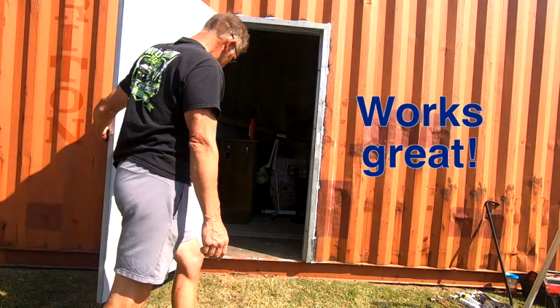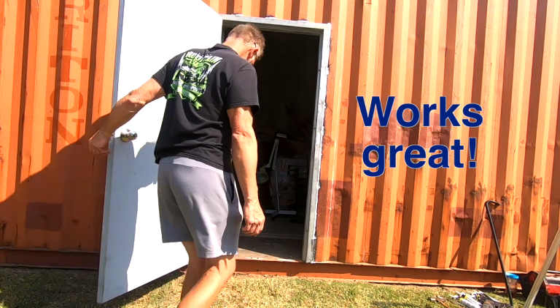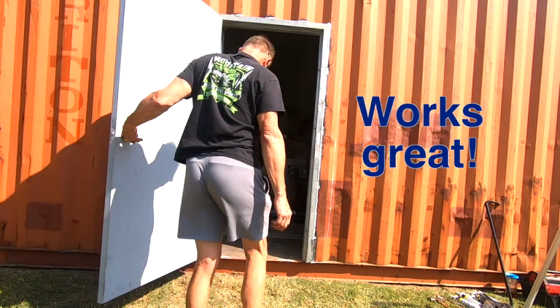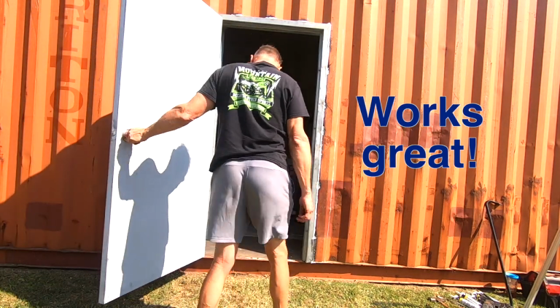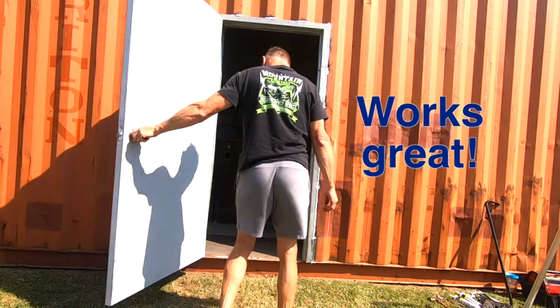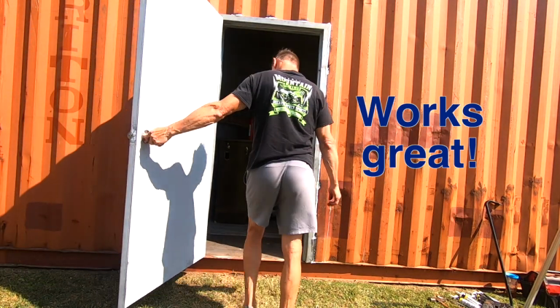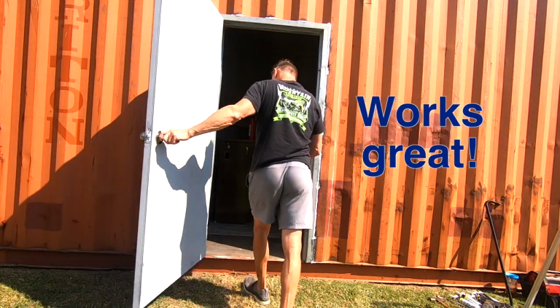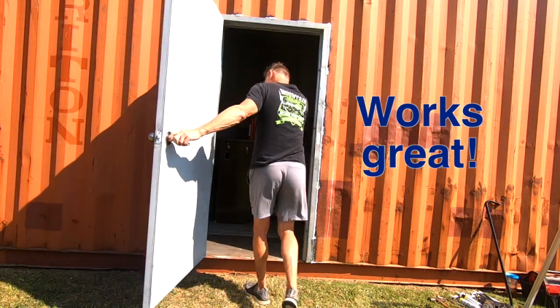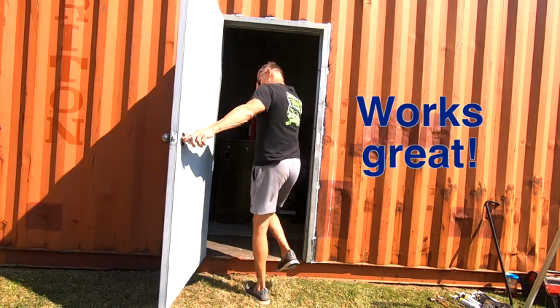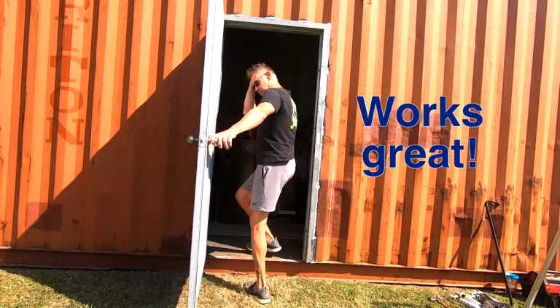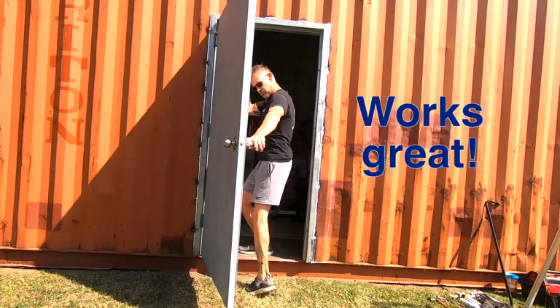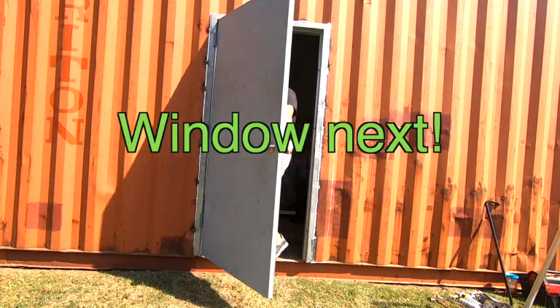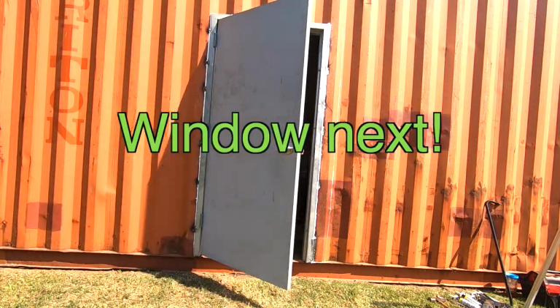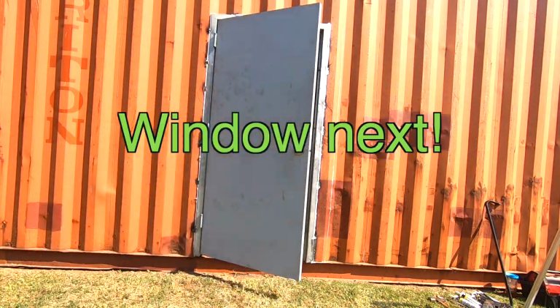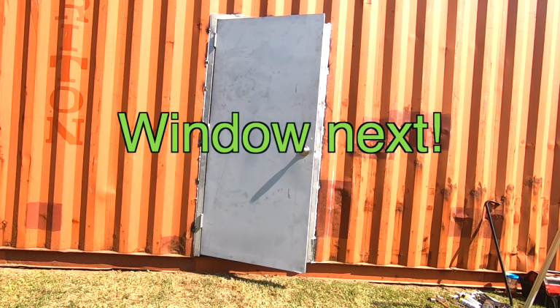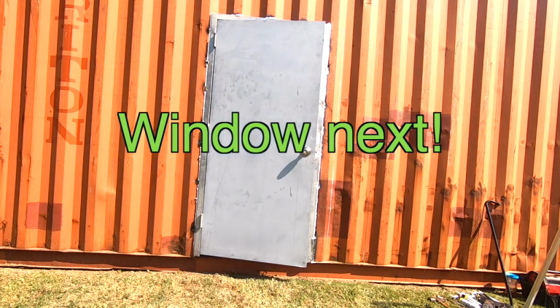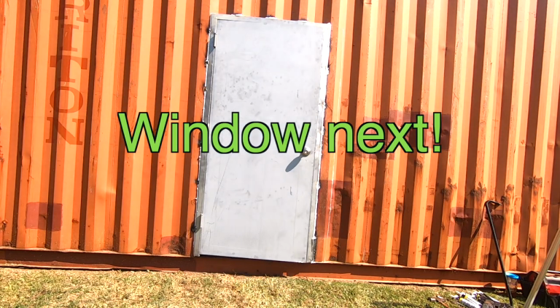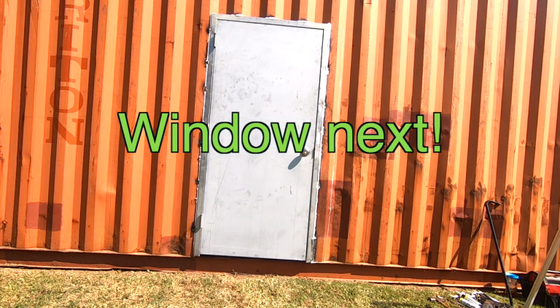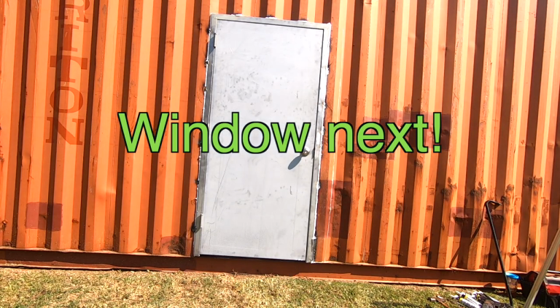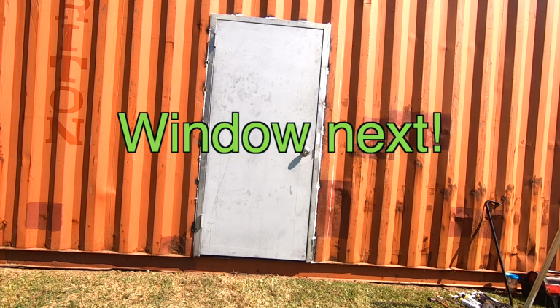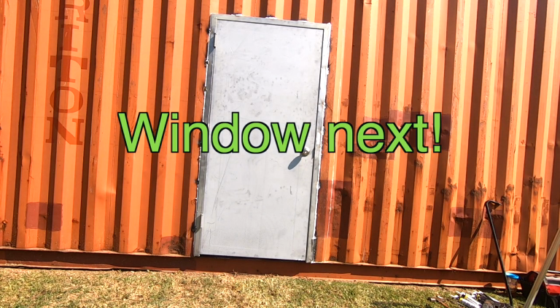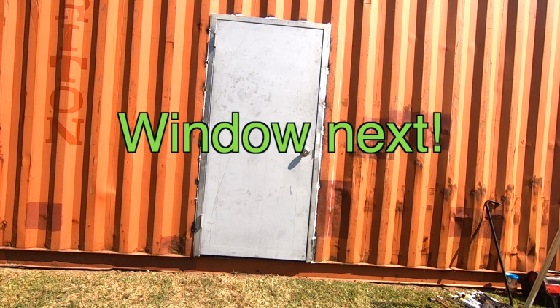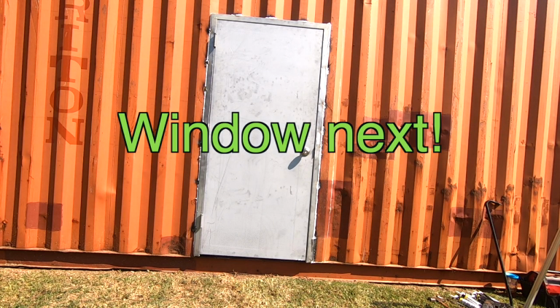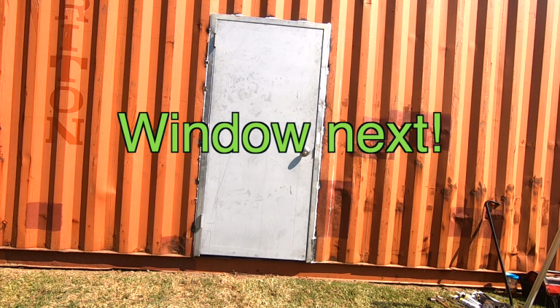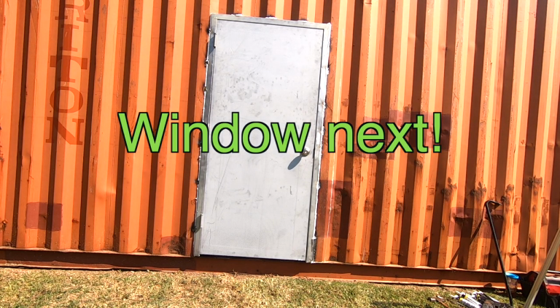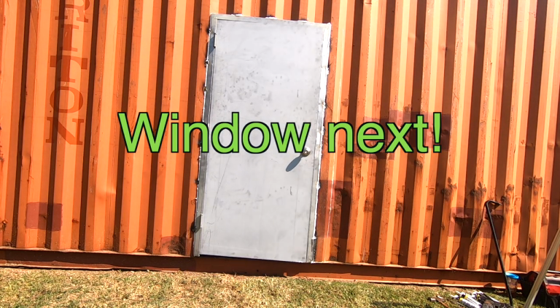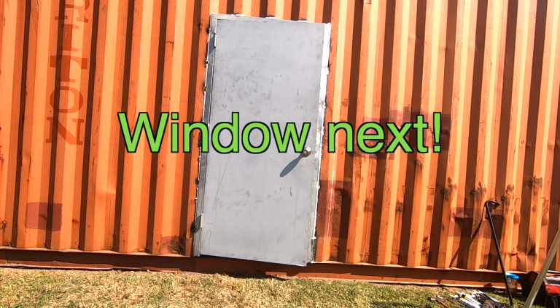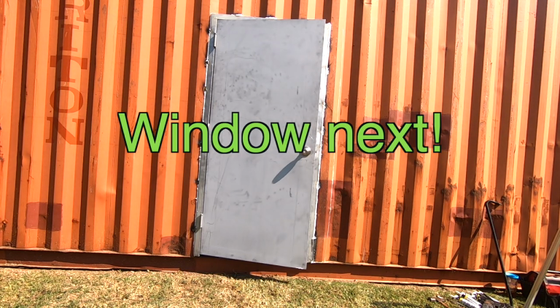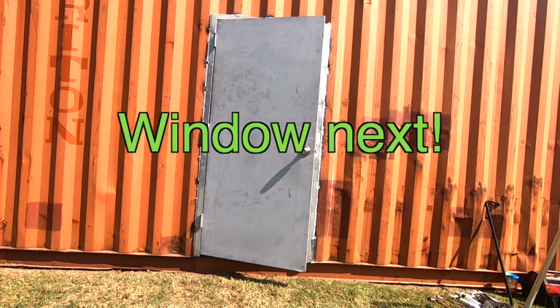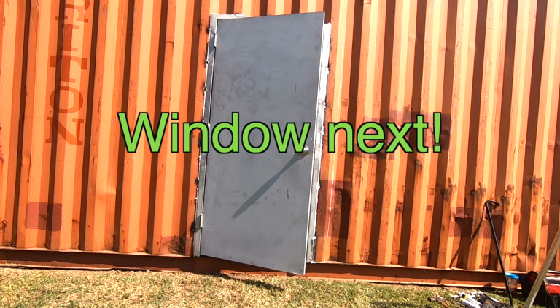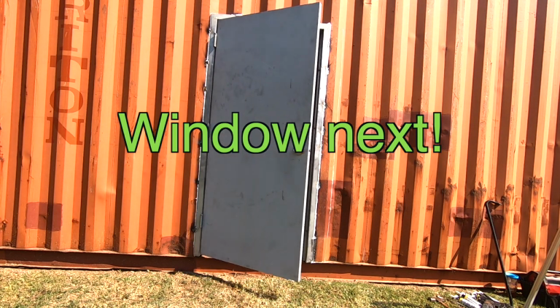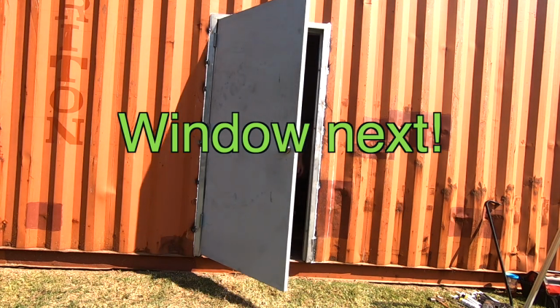The door works fantastic. Now I'm going to measure and cut the hole for the window for my next video.